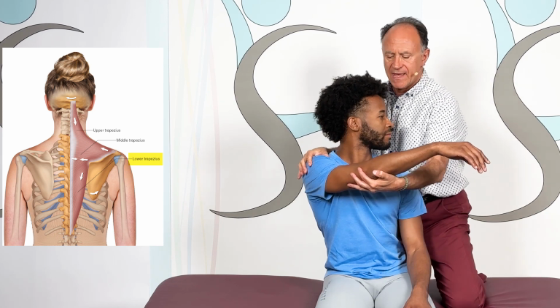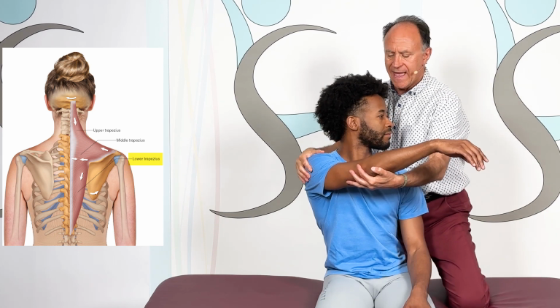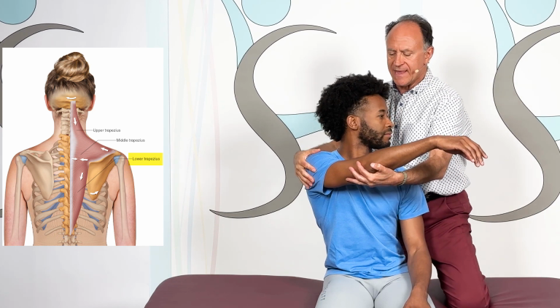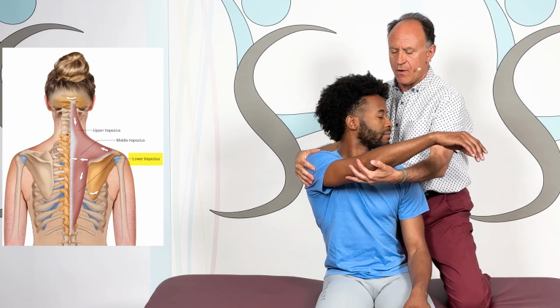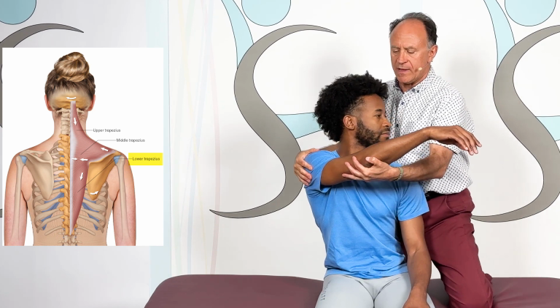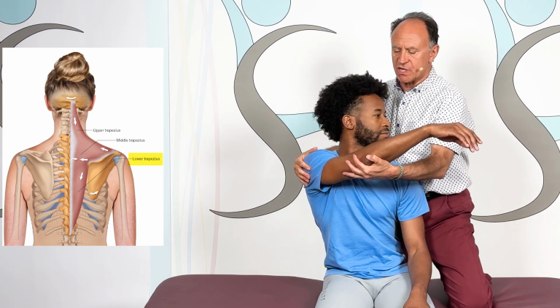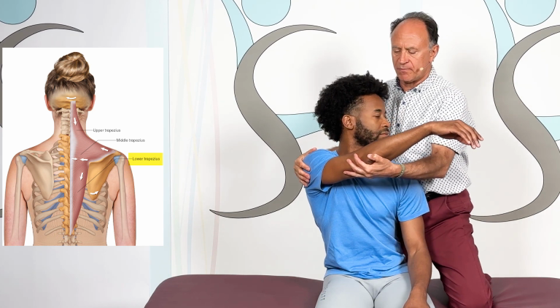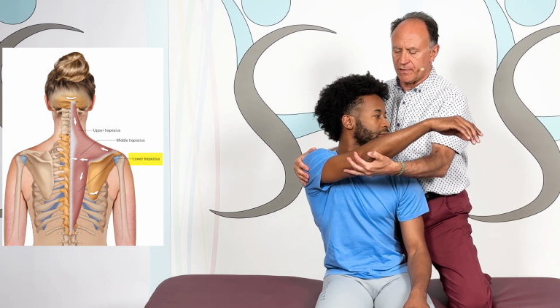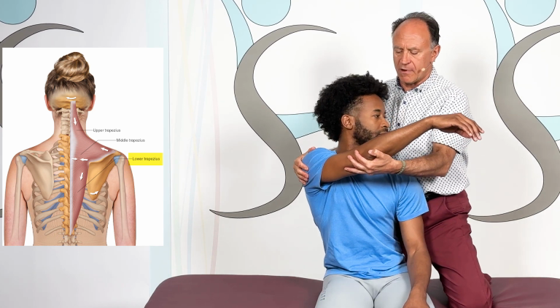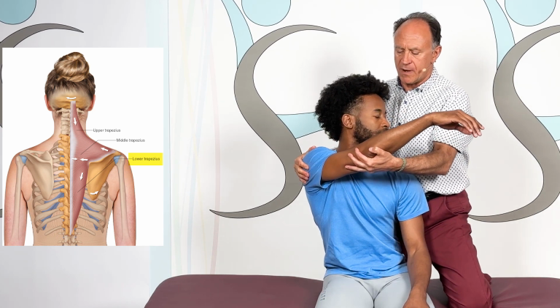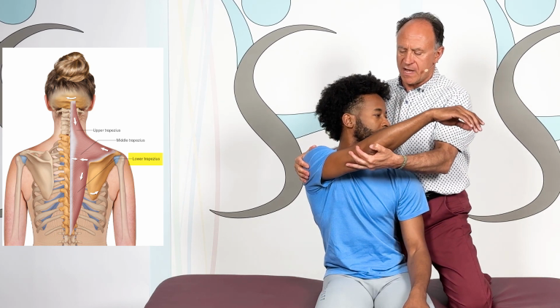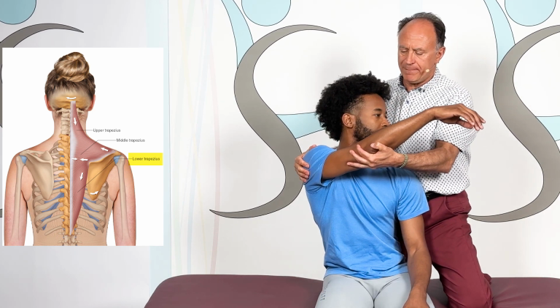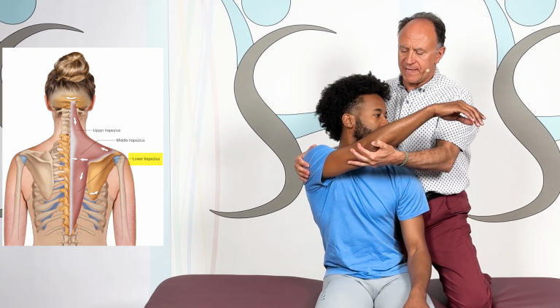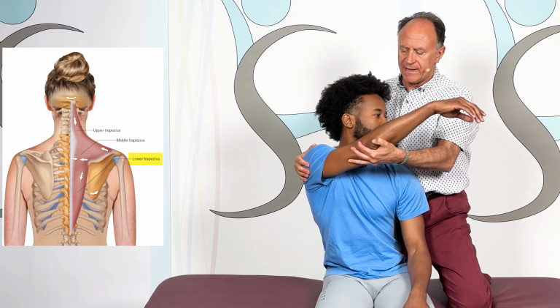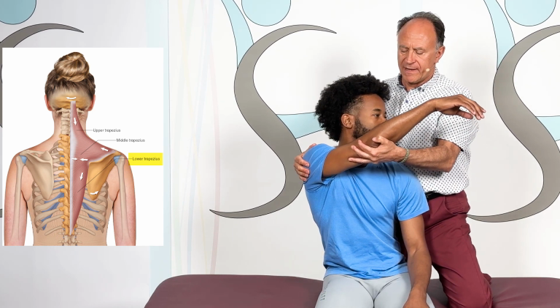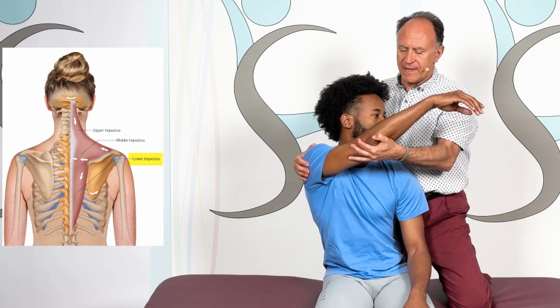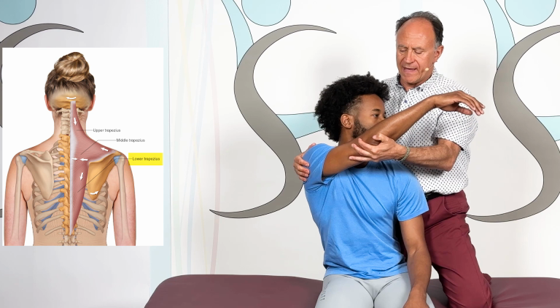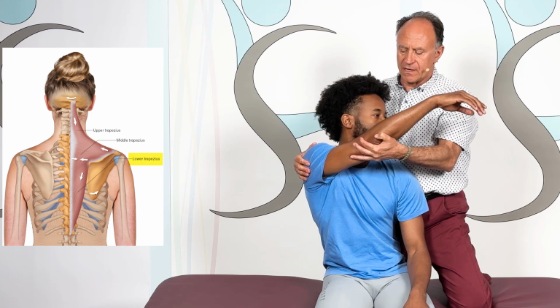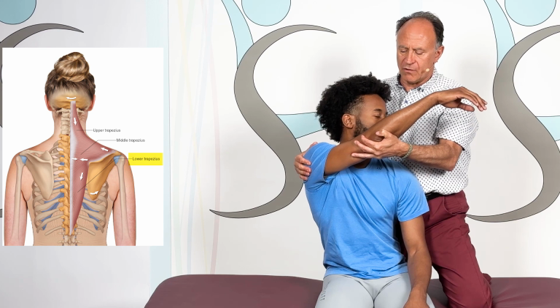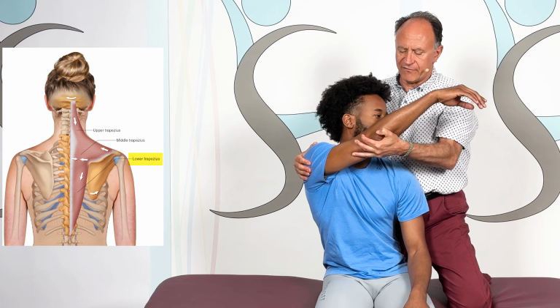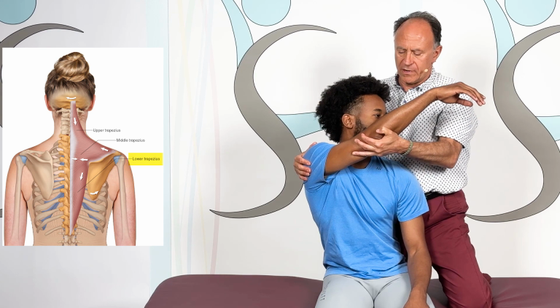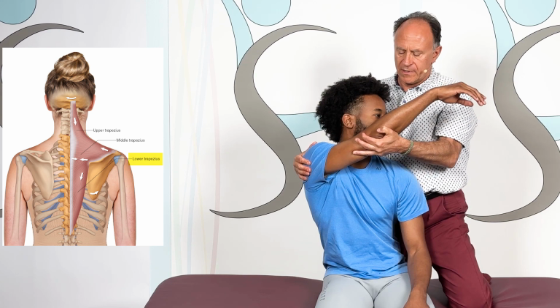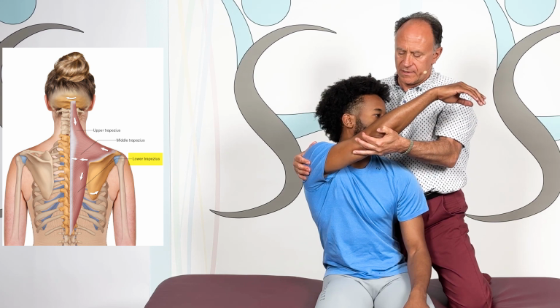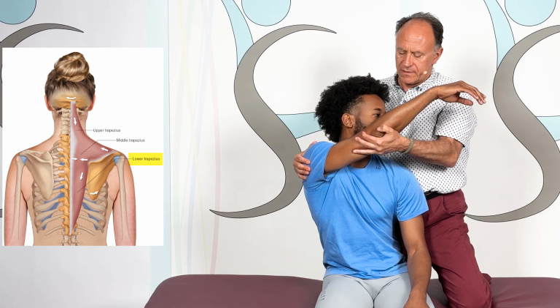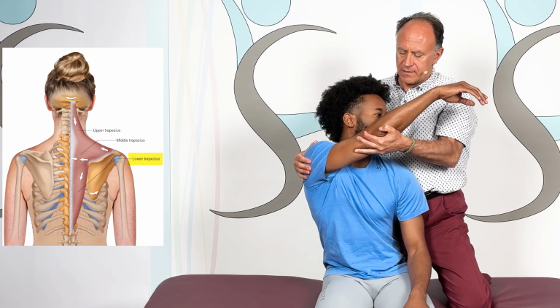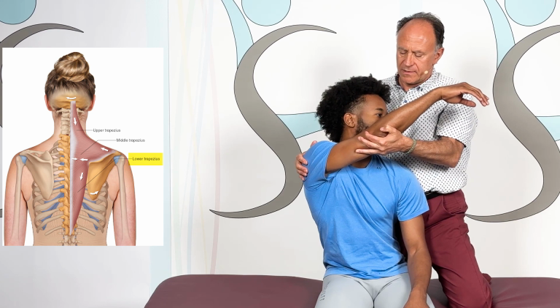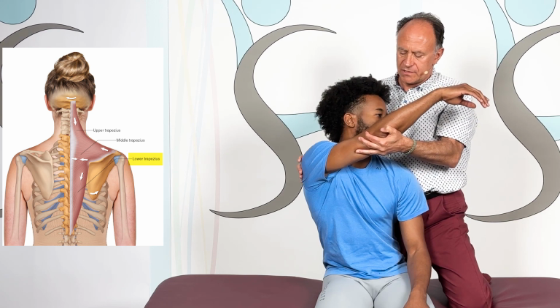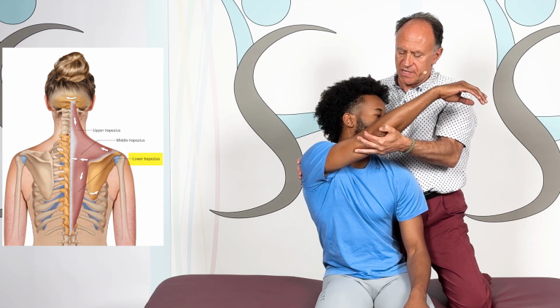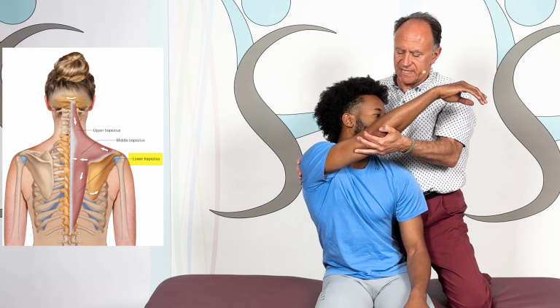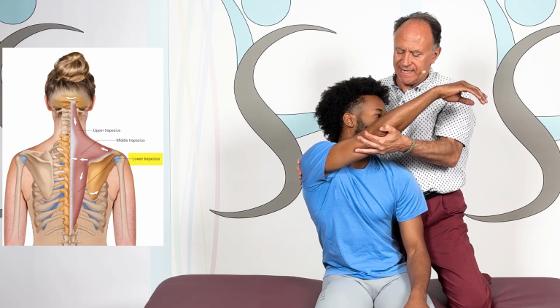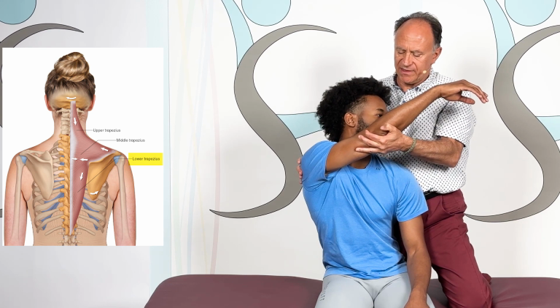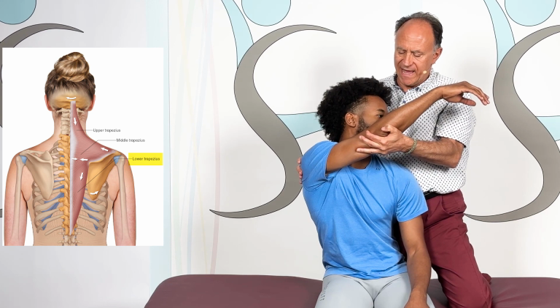And now I'll just pull your arm up and over, just like that.